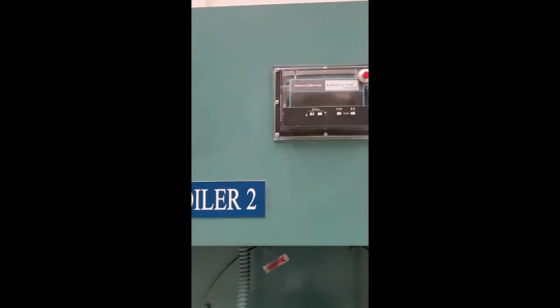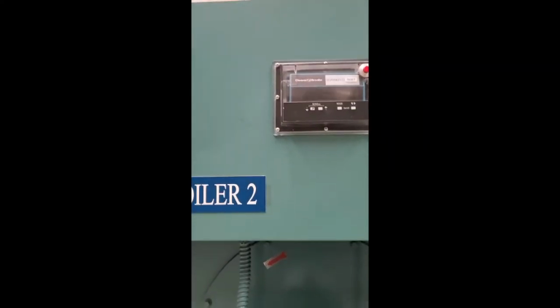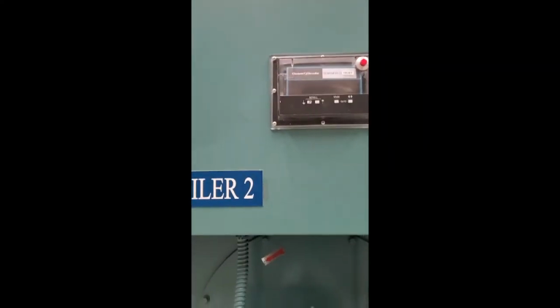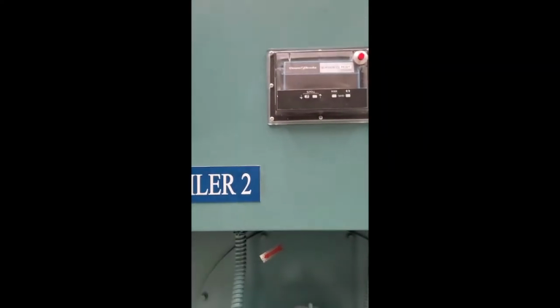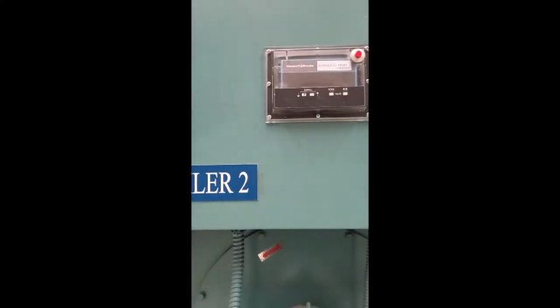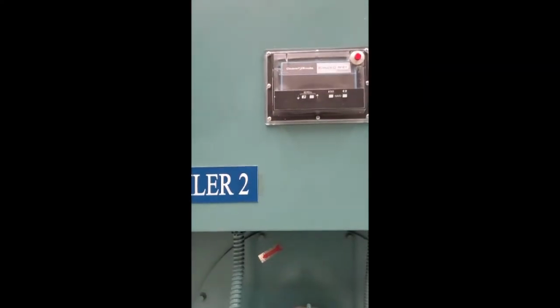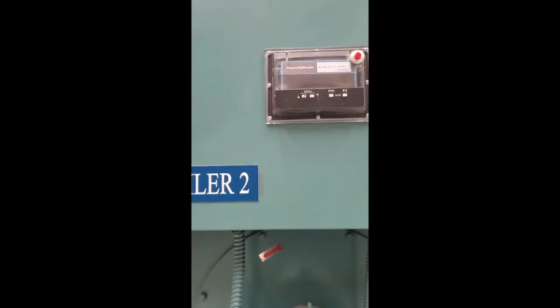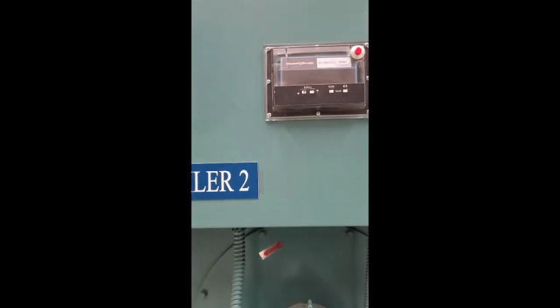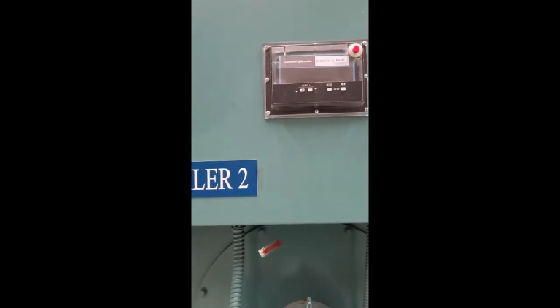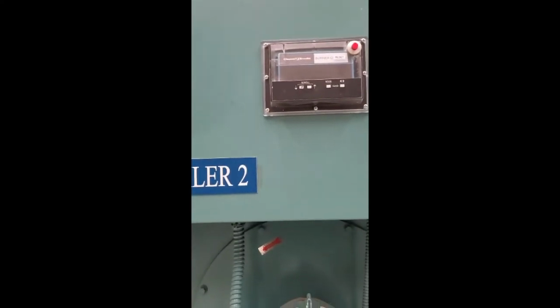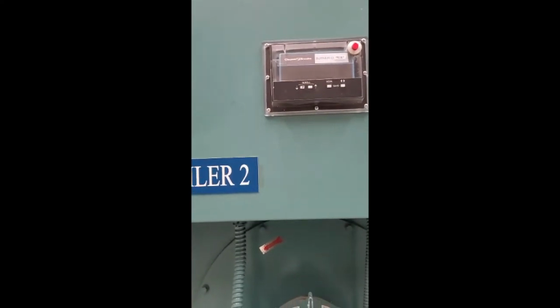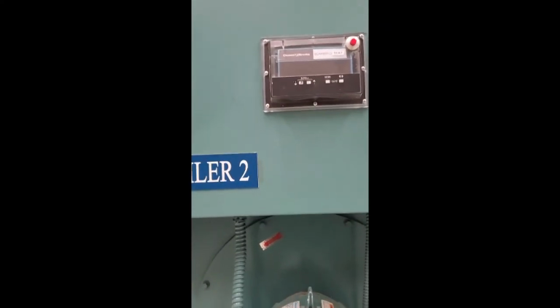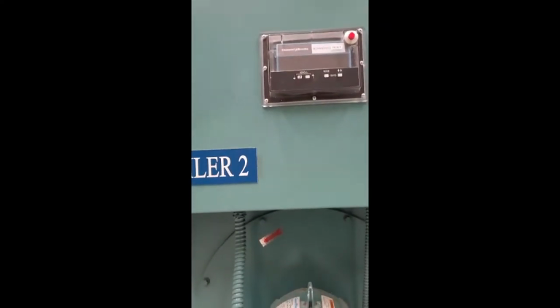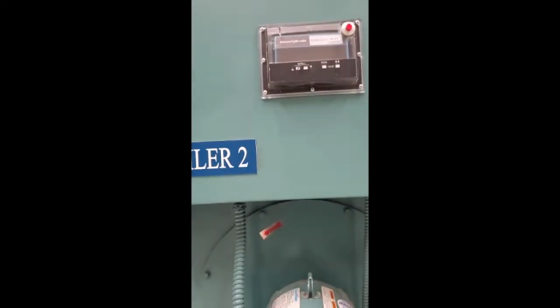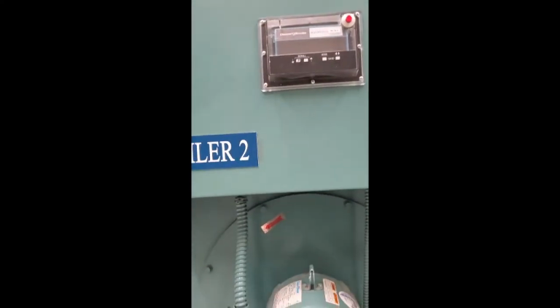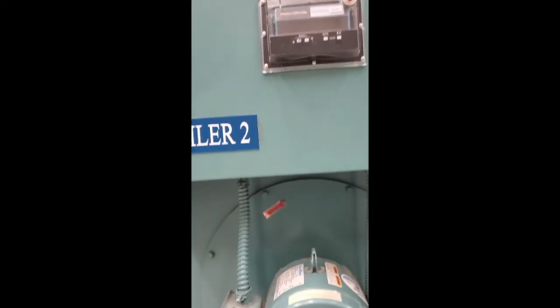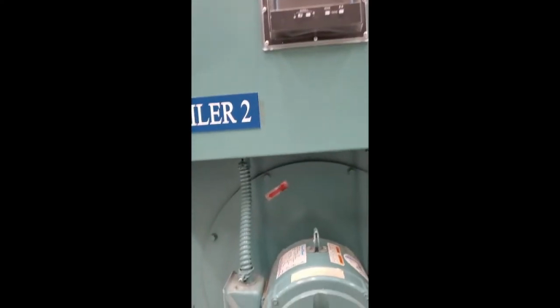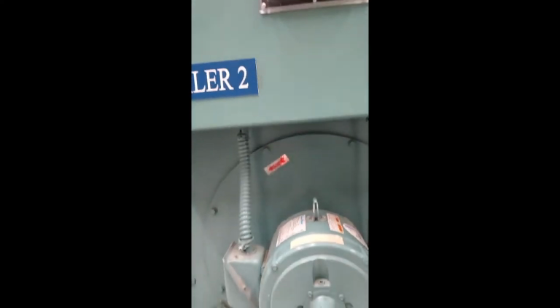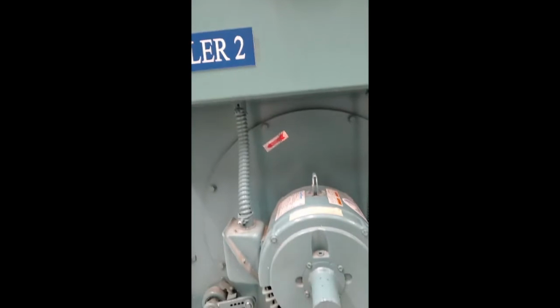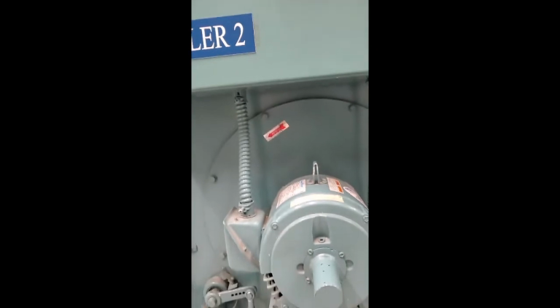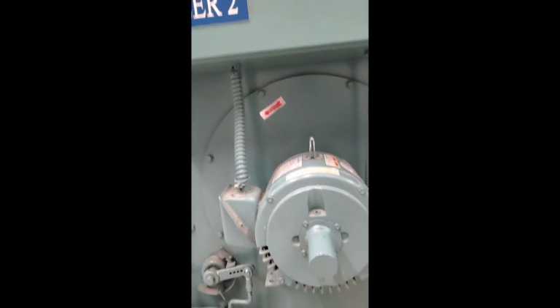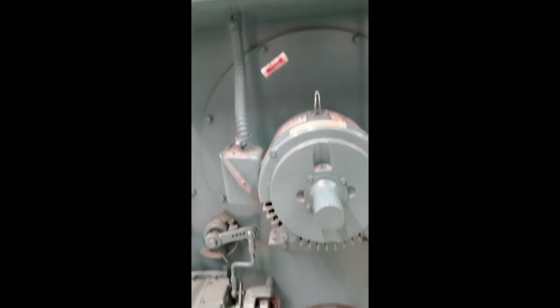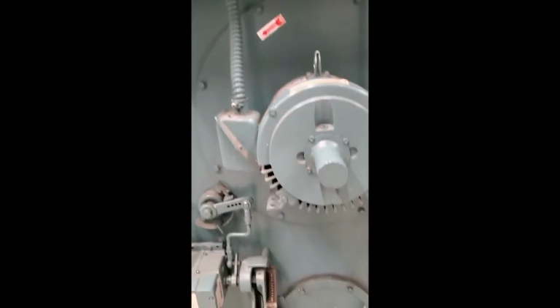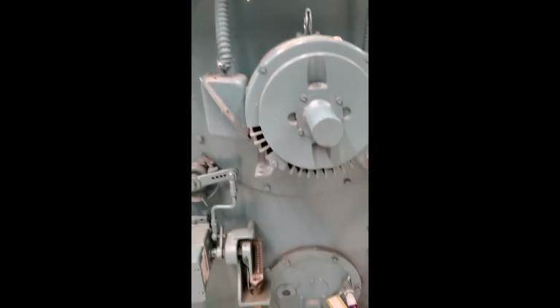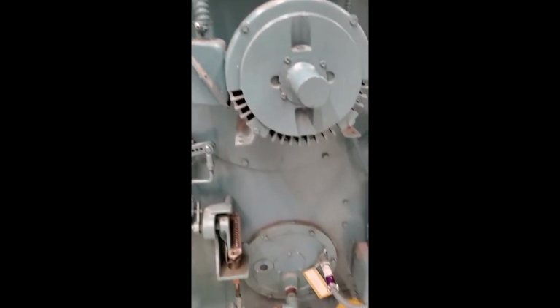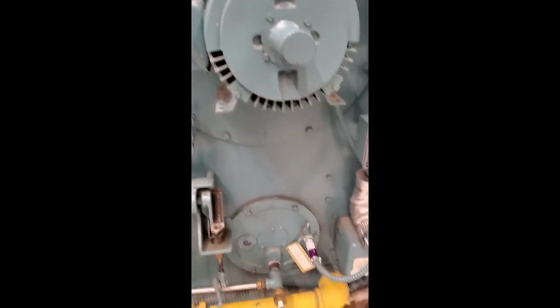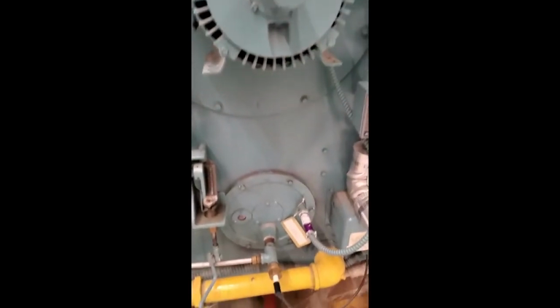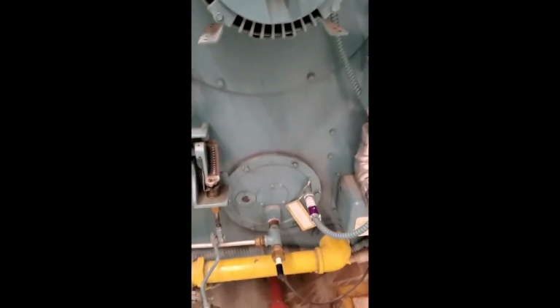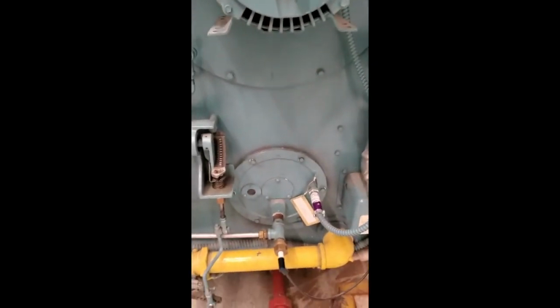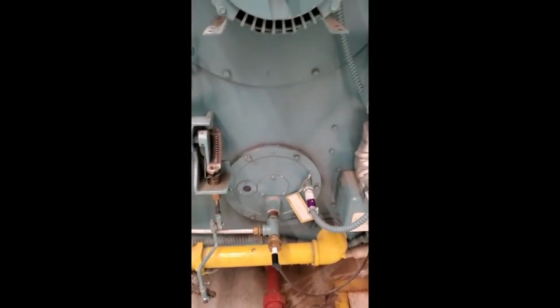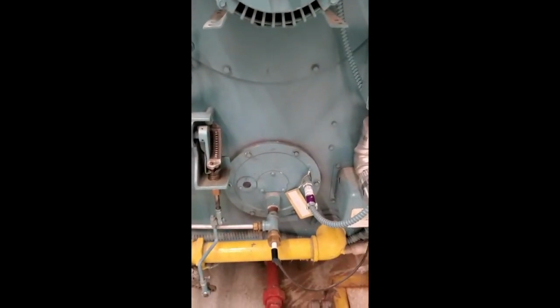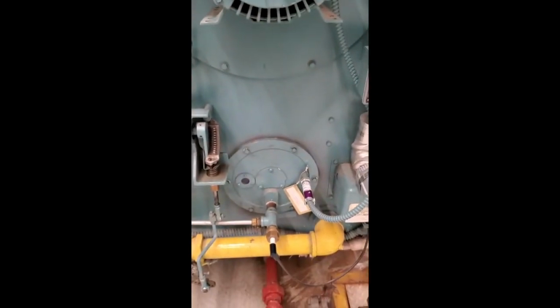The modulating motor is in turn controlled by the programmer — this thing here is the programmer.